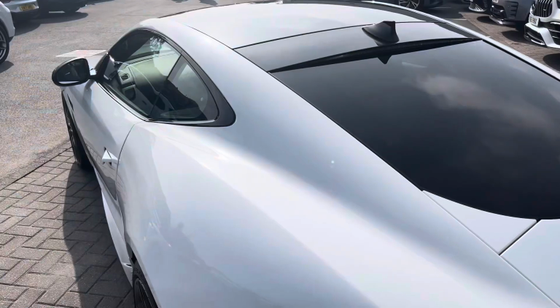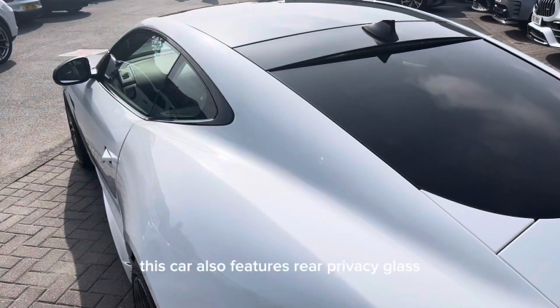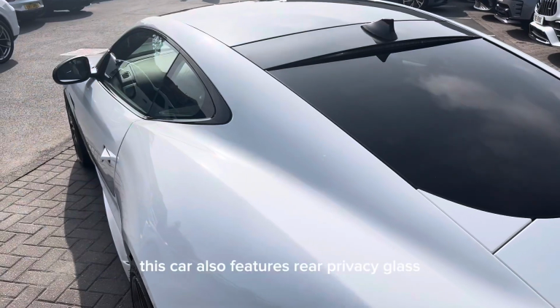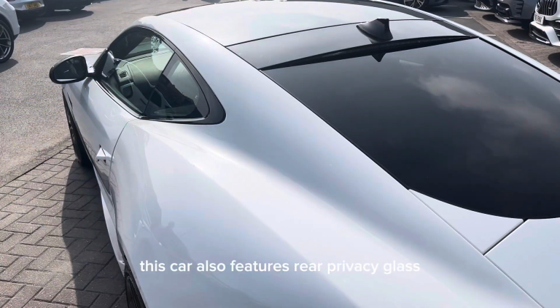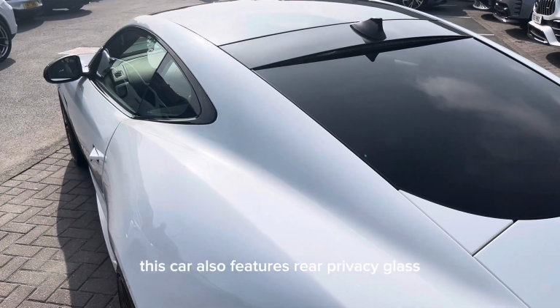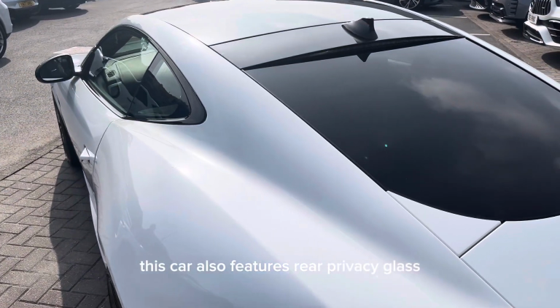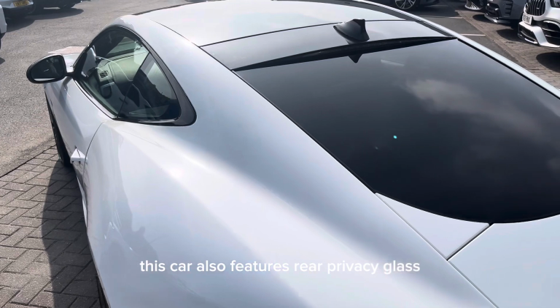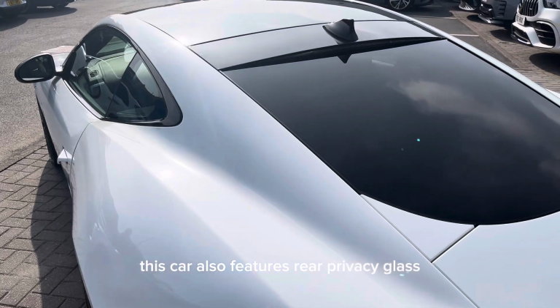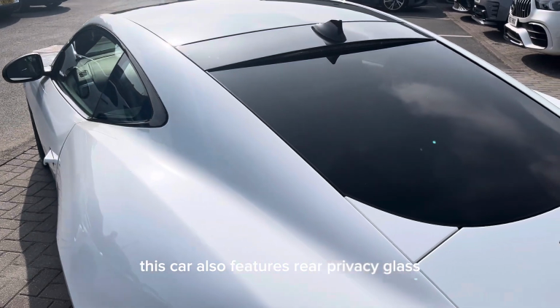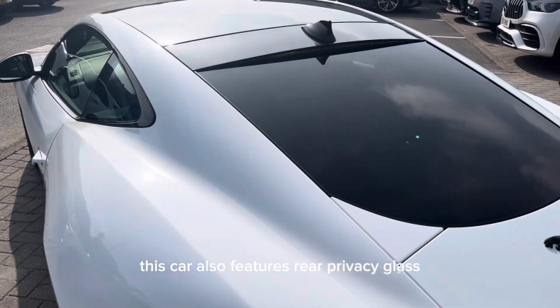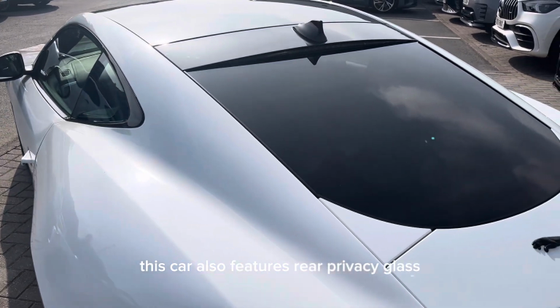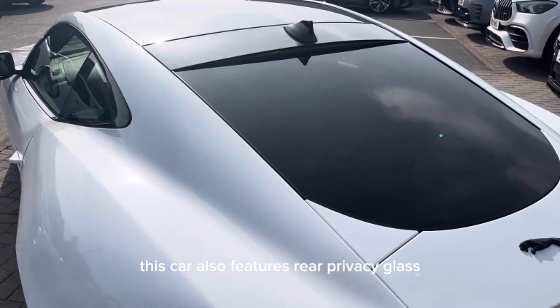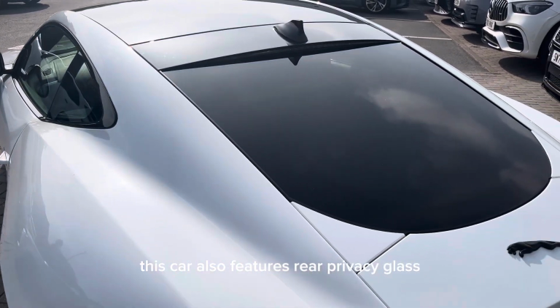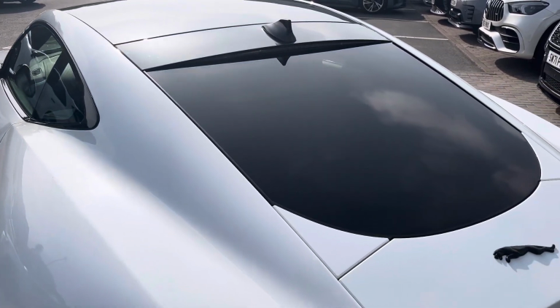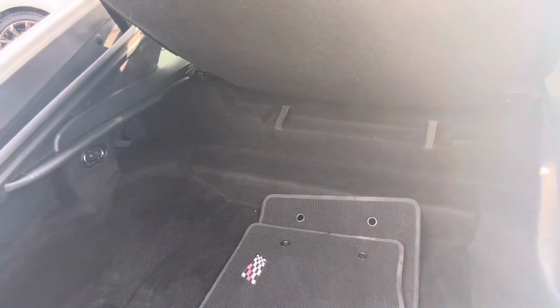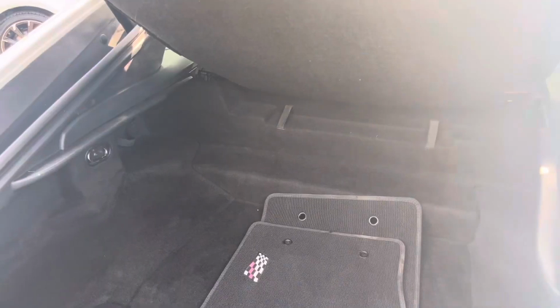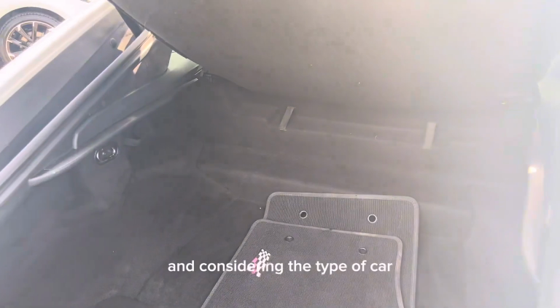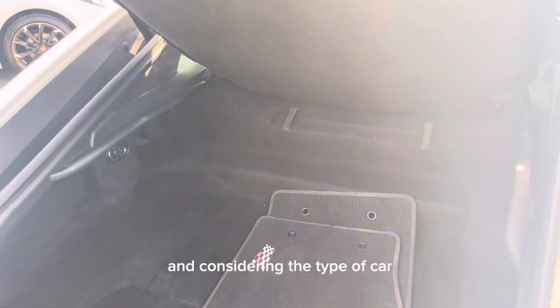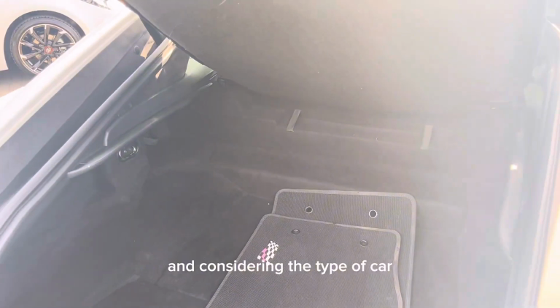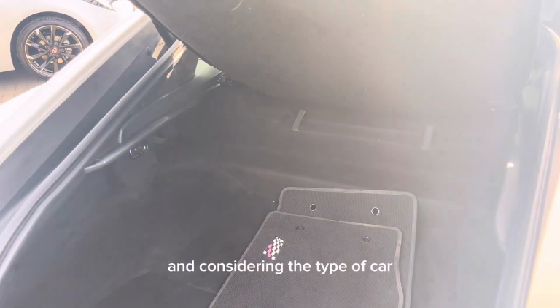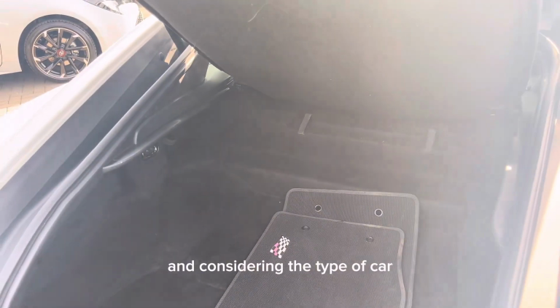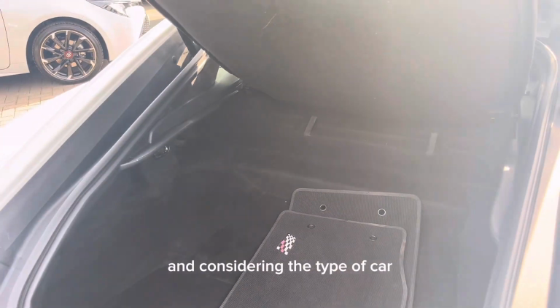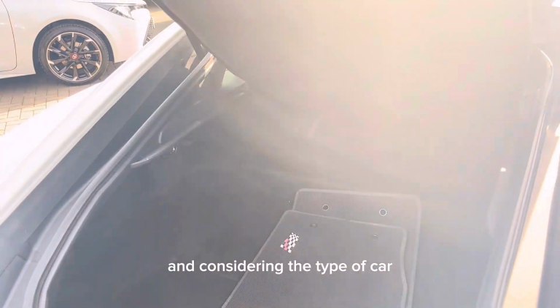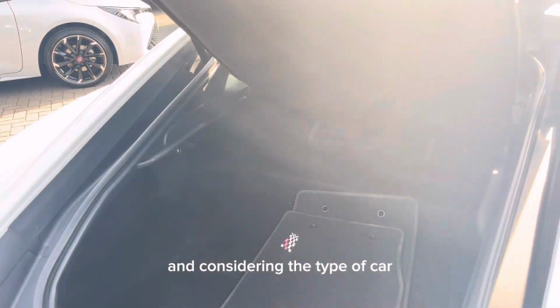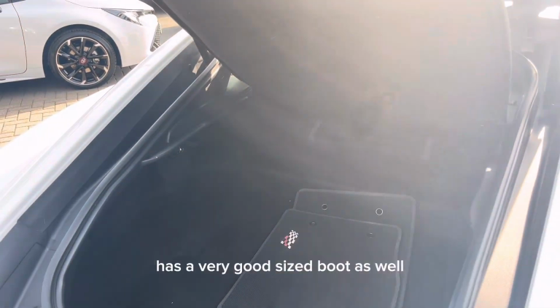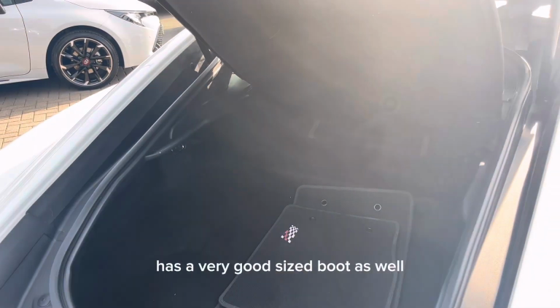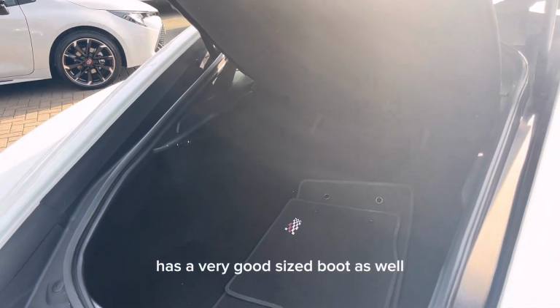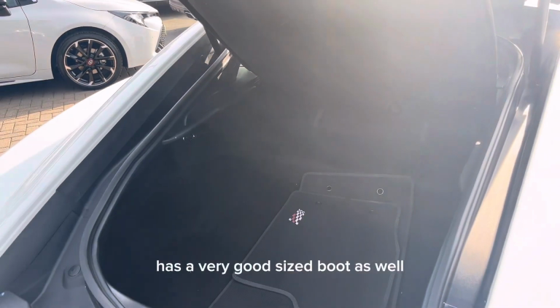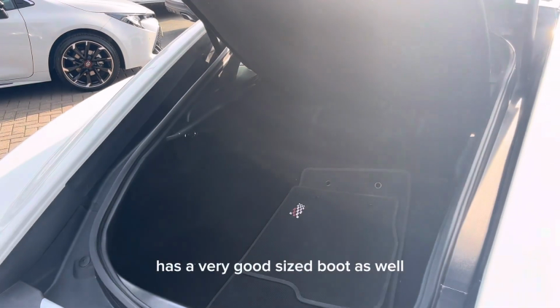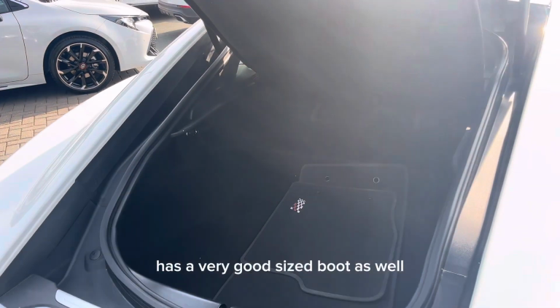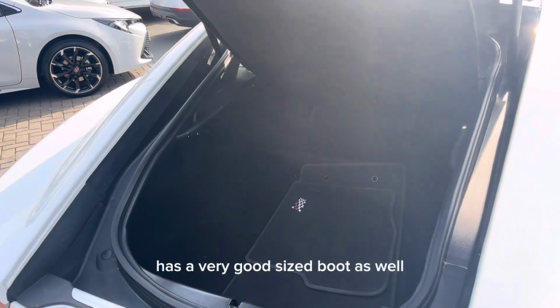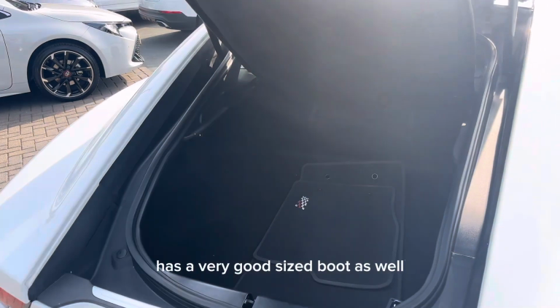This car also features rear privacy glass, and considering the type of car, it has a very good sized boot as well.